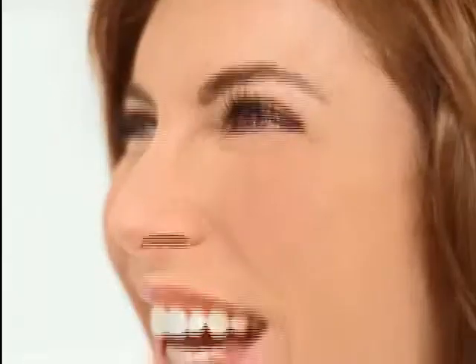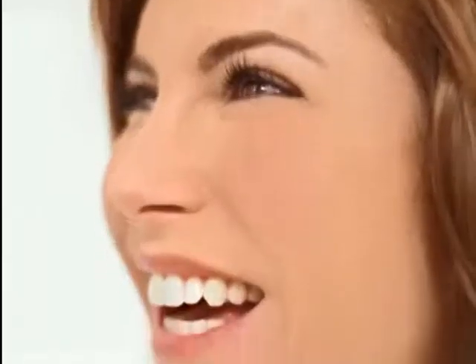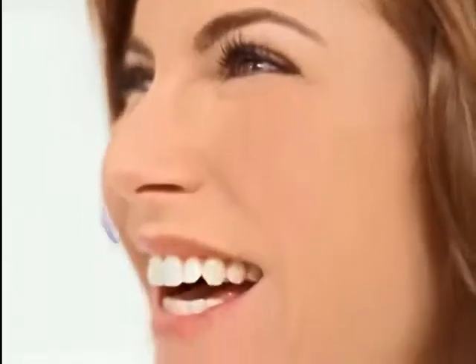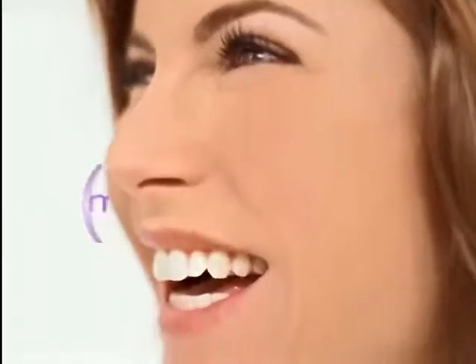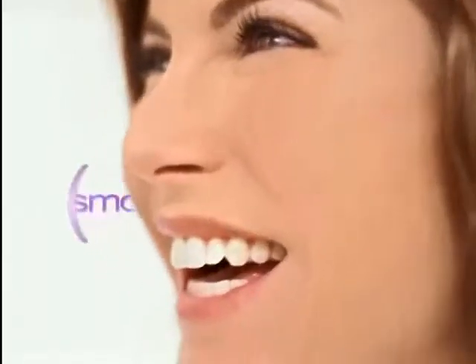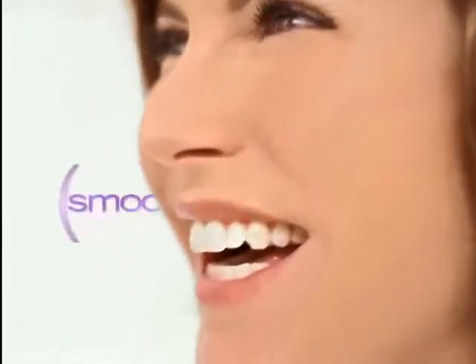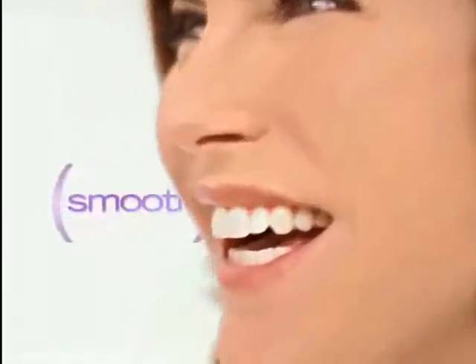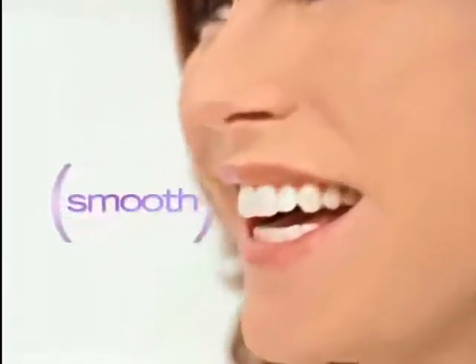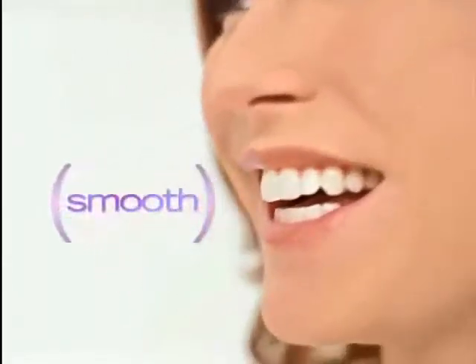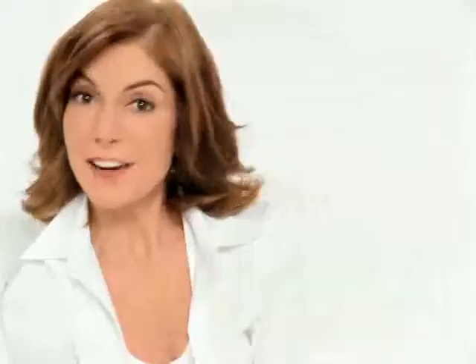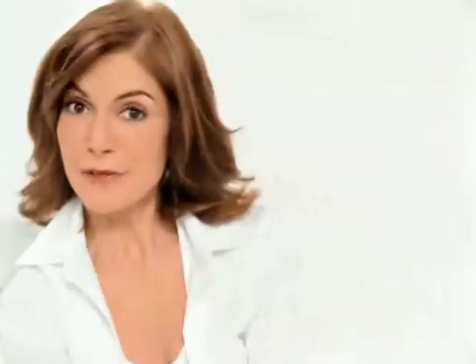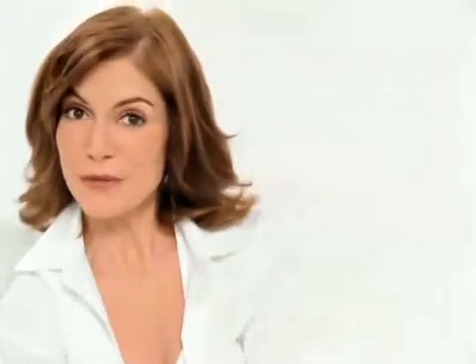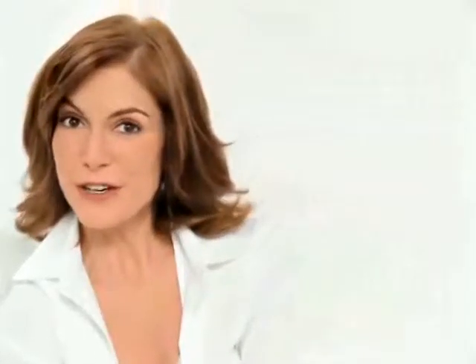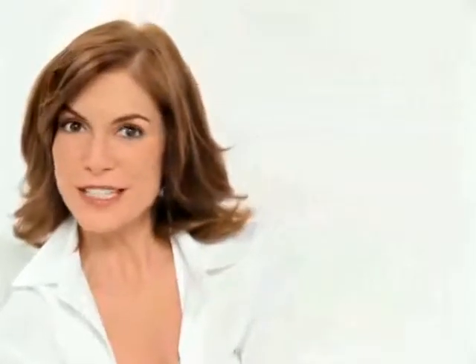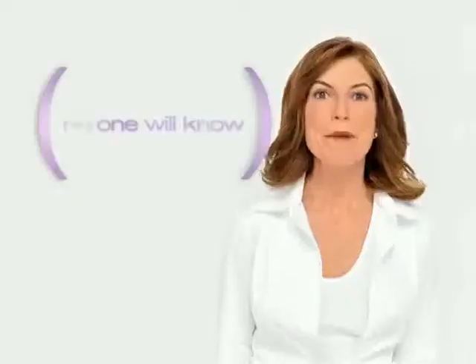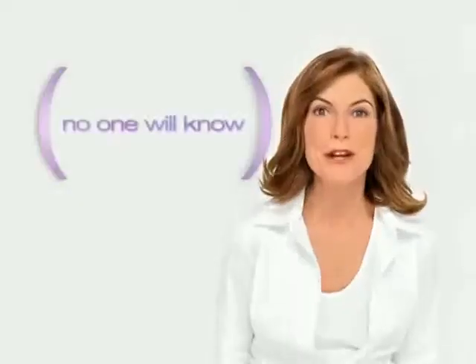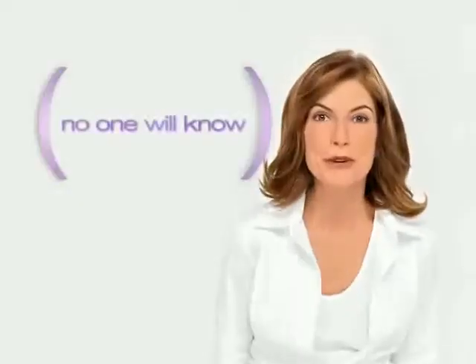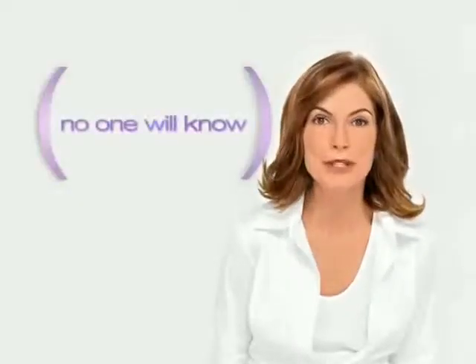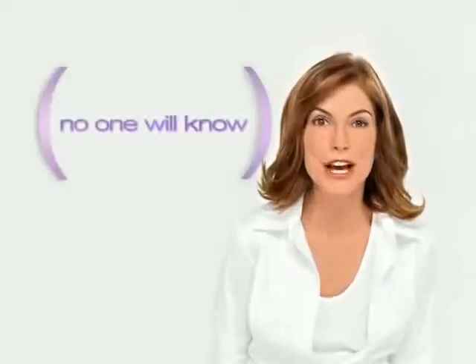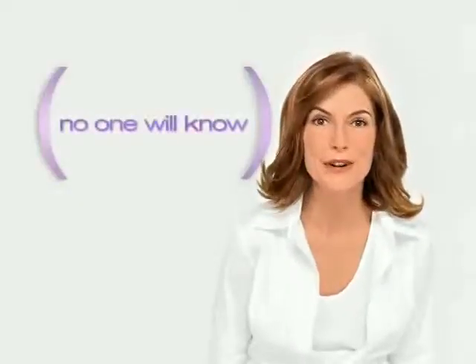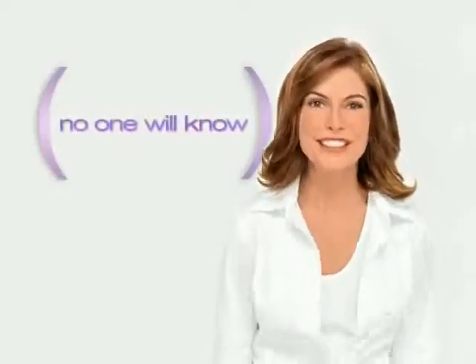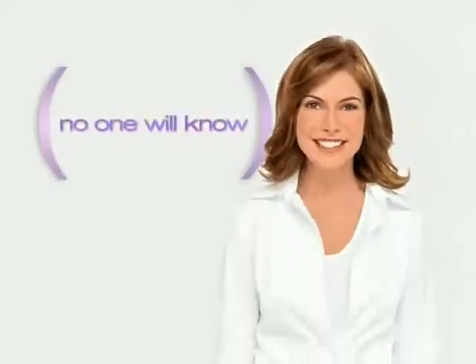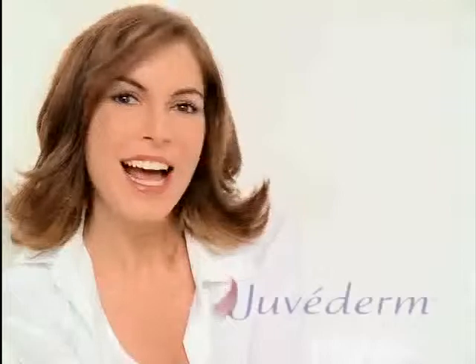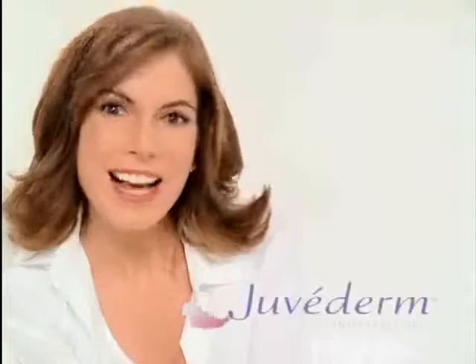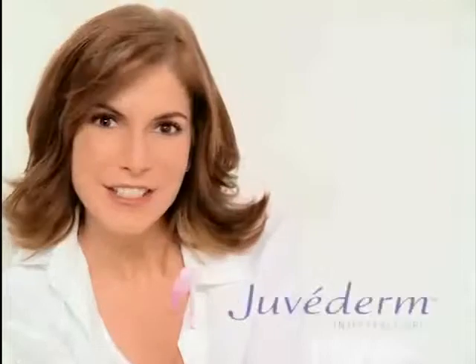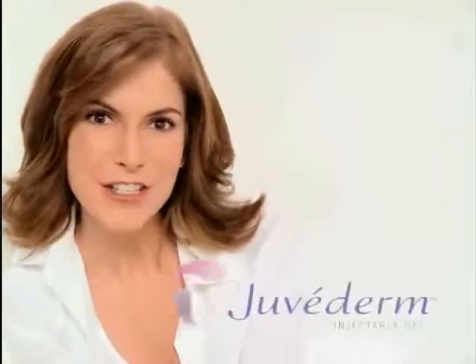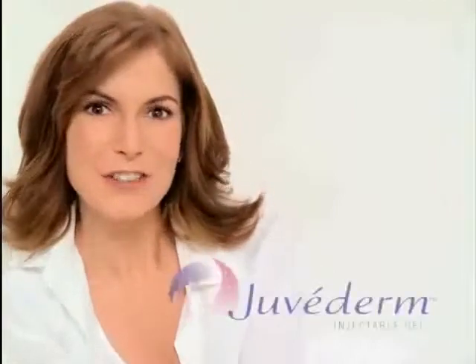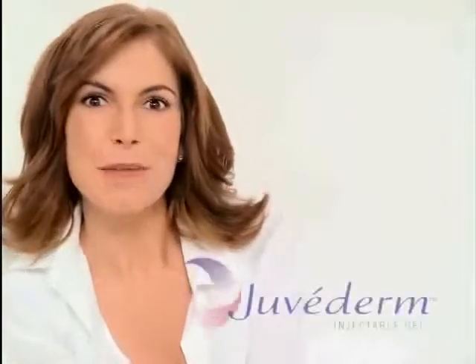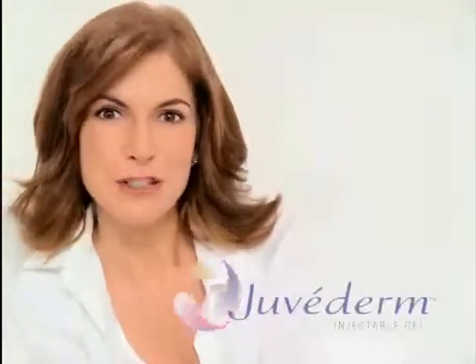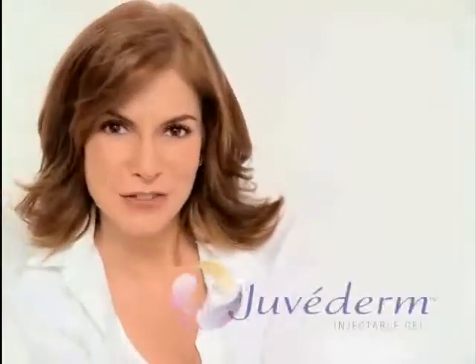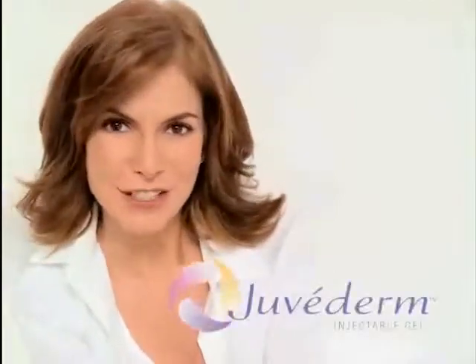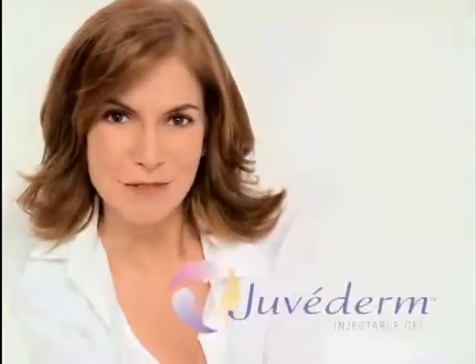Smooth, natural, everyone will notice, but no one will know. Ask your doctor about Juvederm.